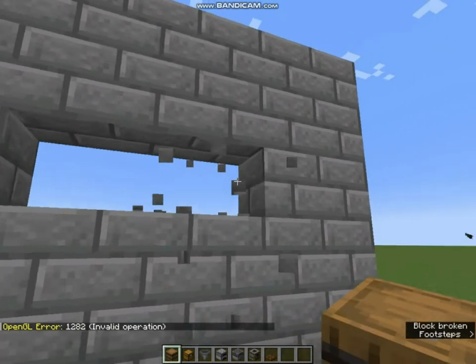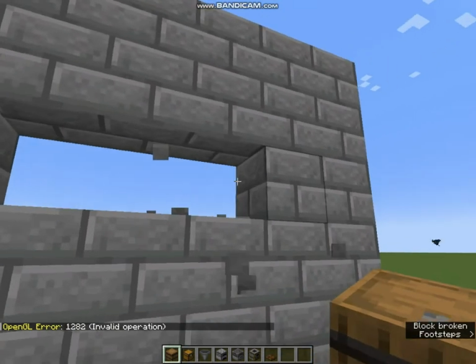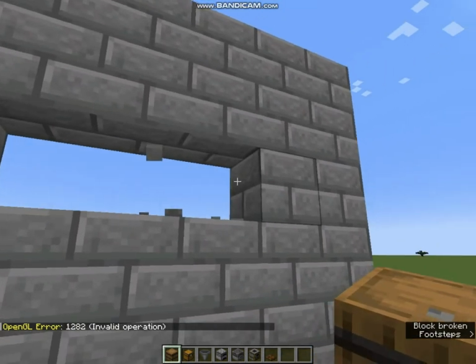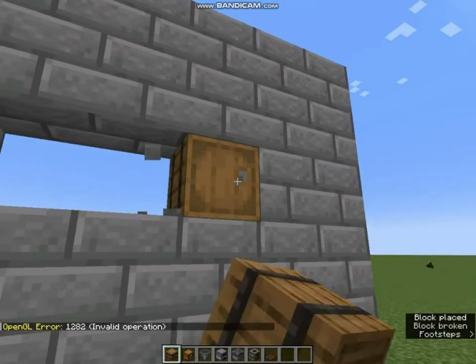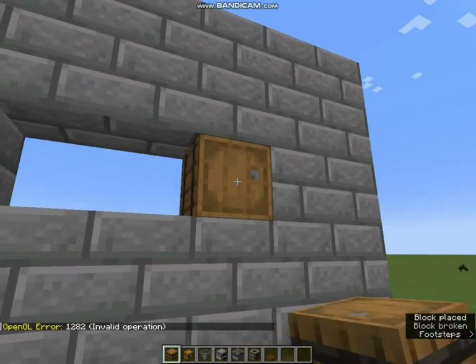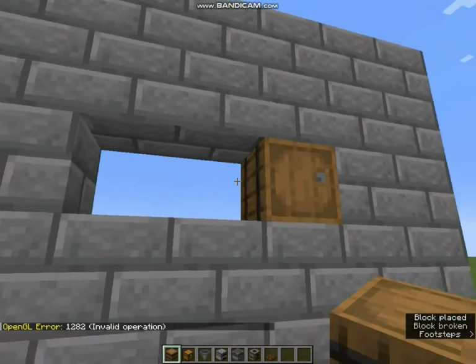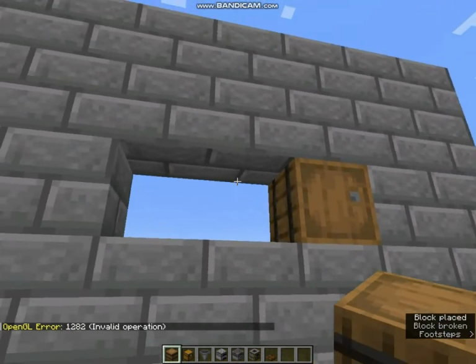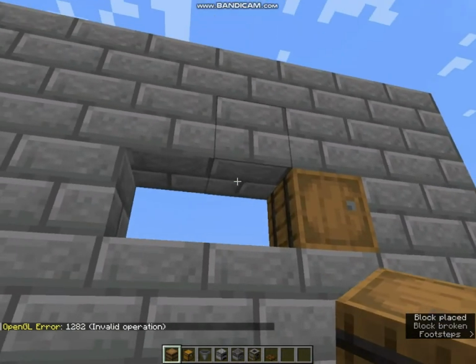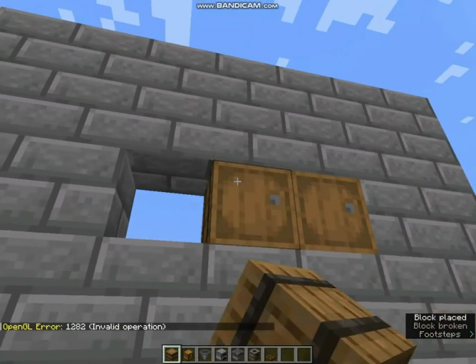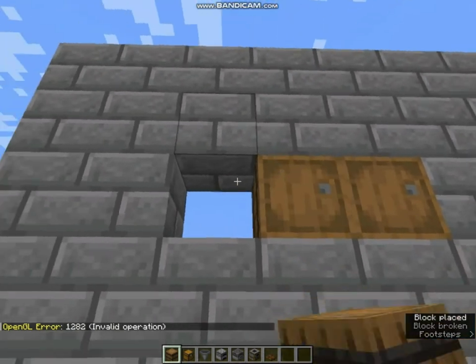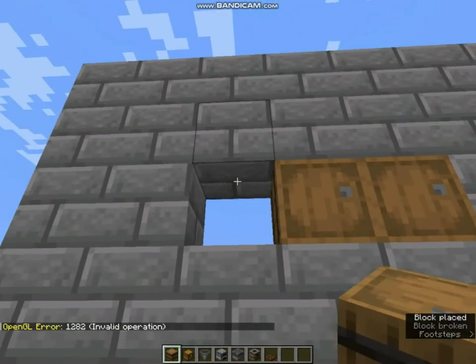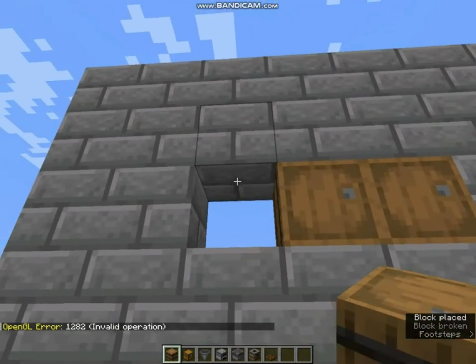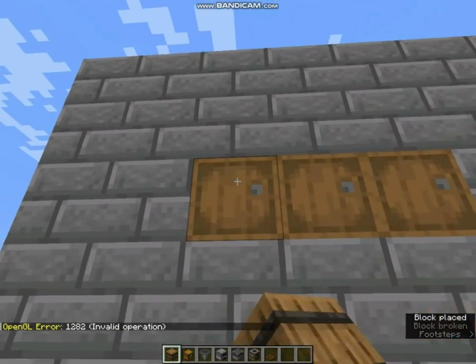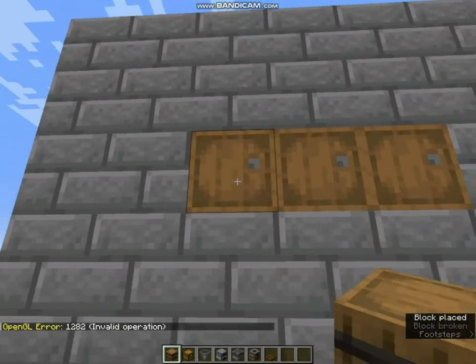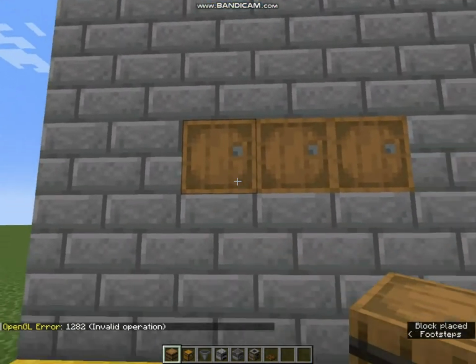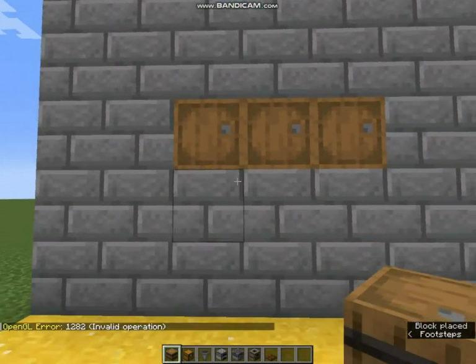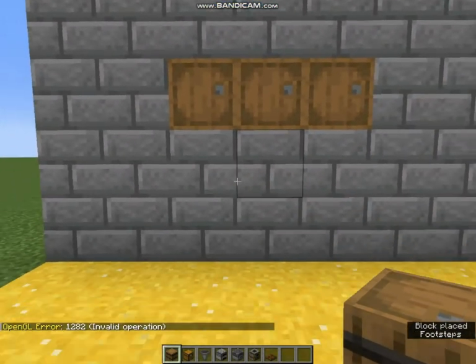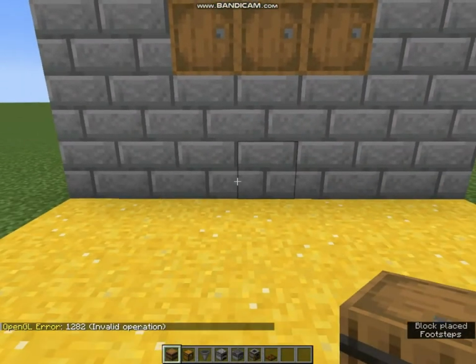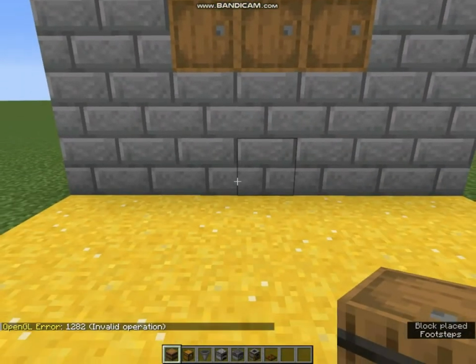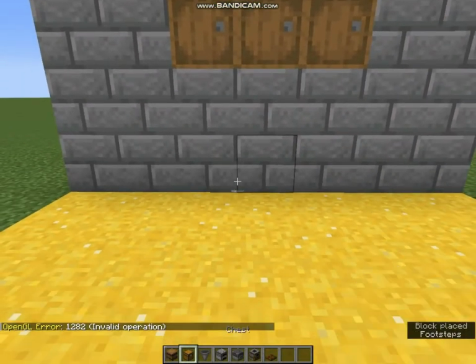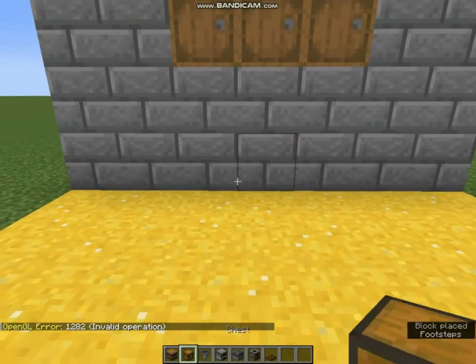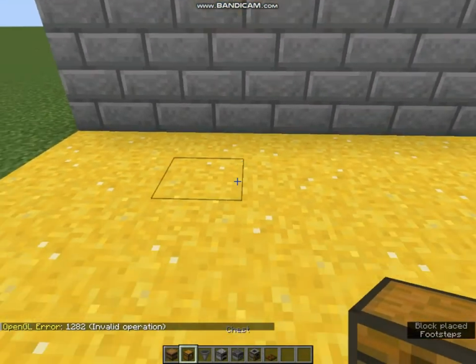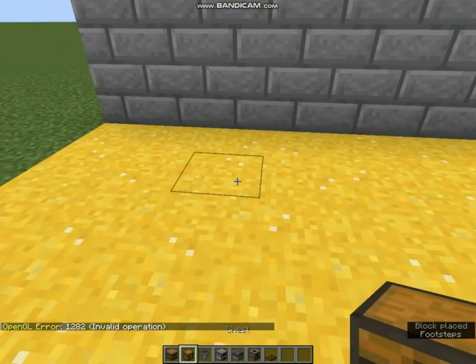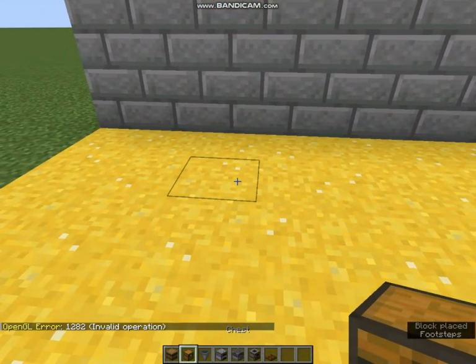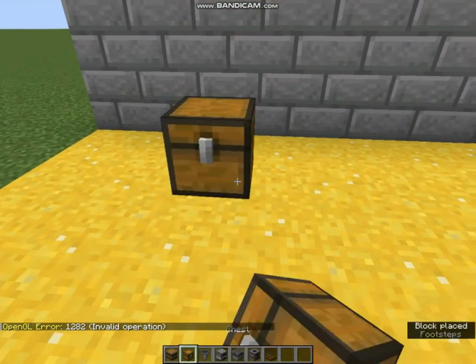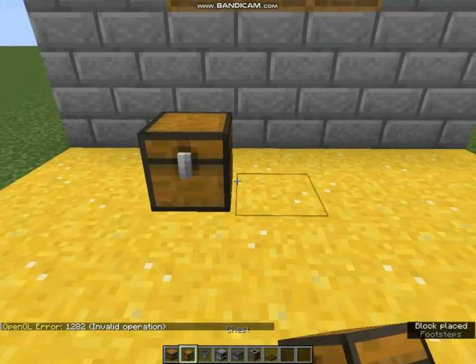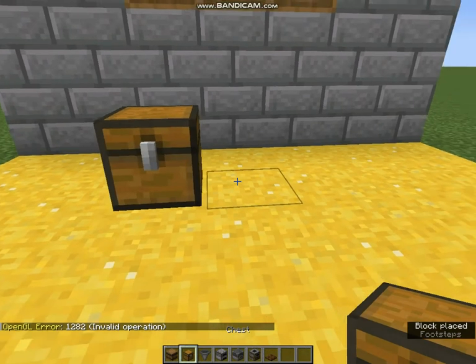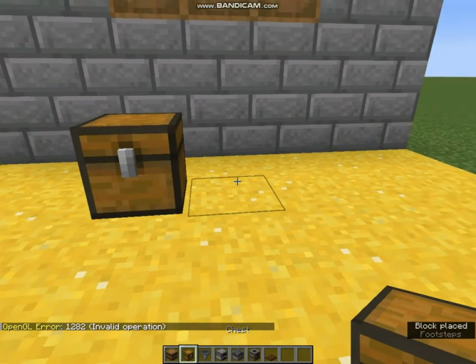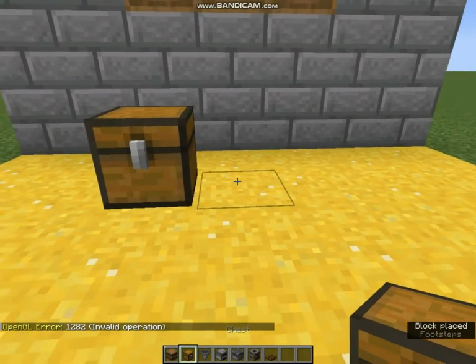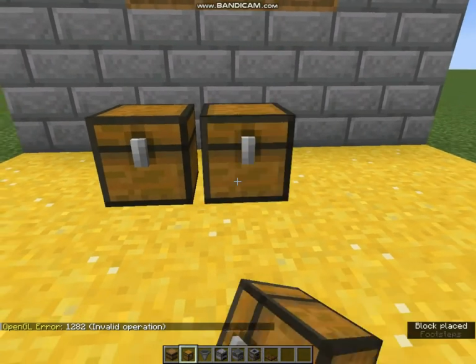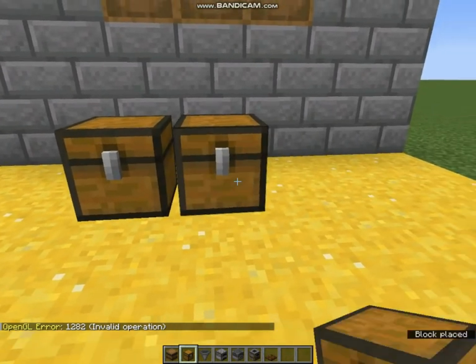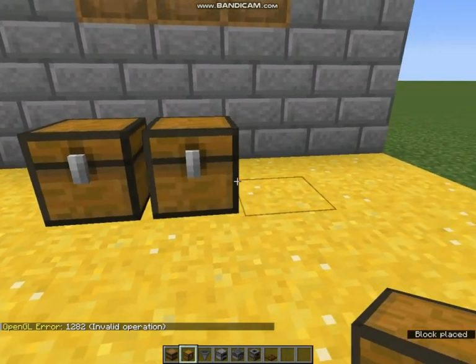Firstly place 3 barrels above 2 blocks from the surface, or make a structure that I have built. Now just follow me.